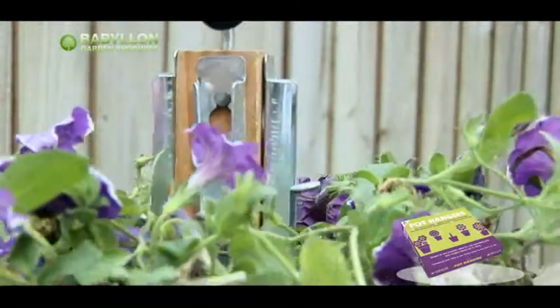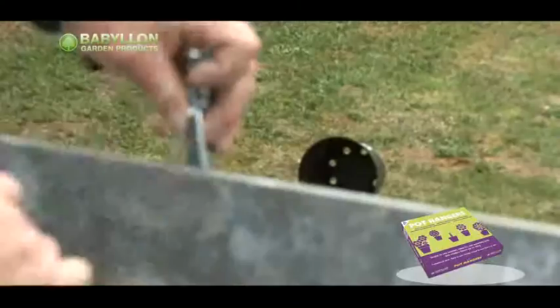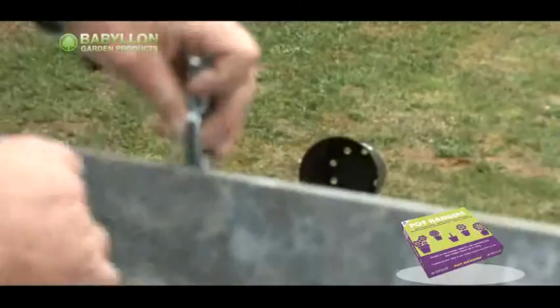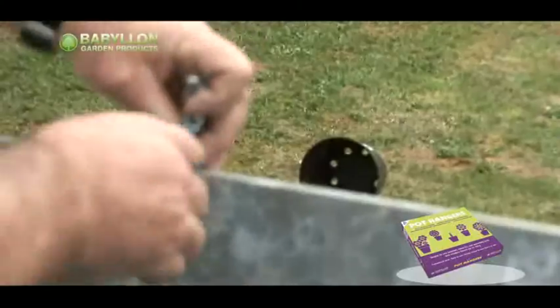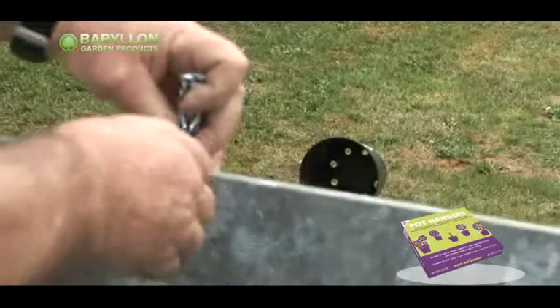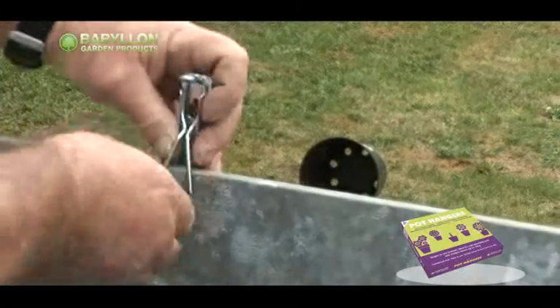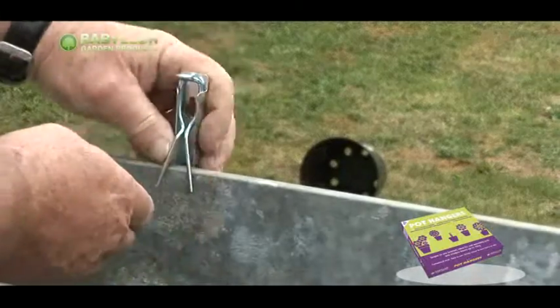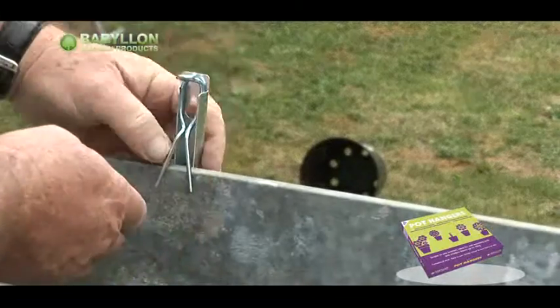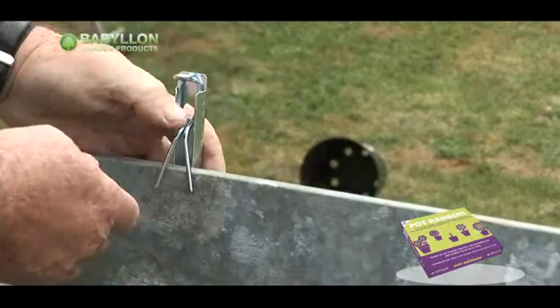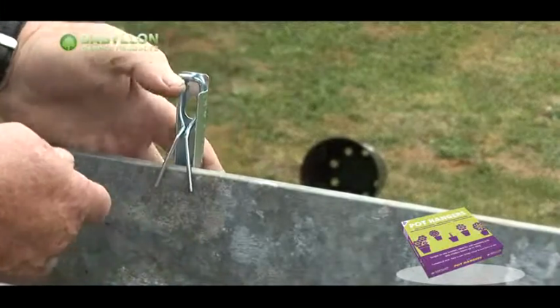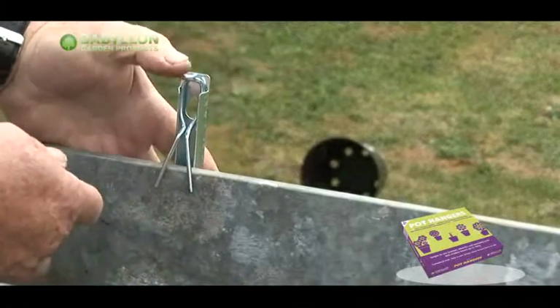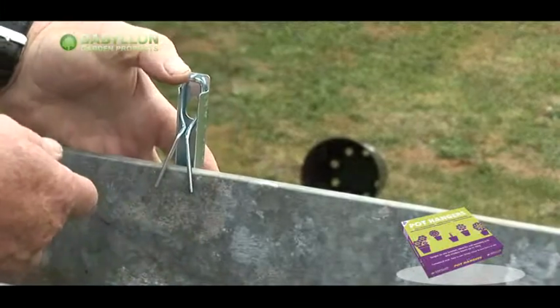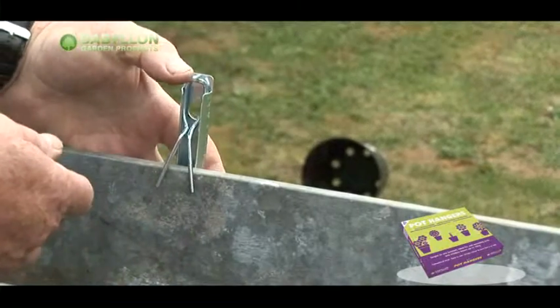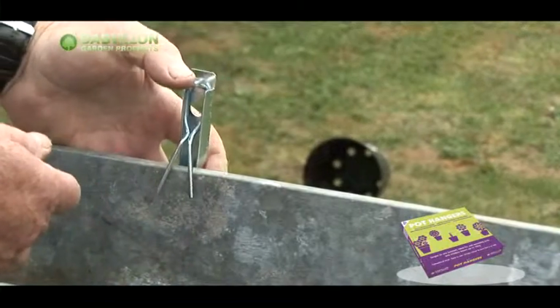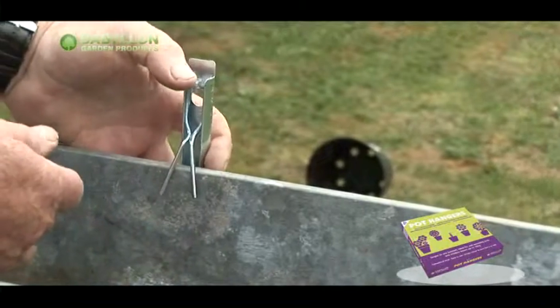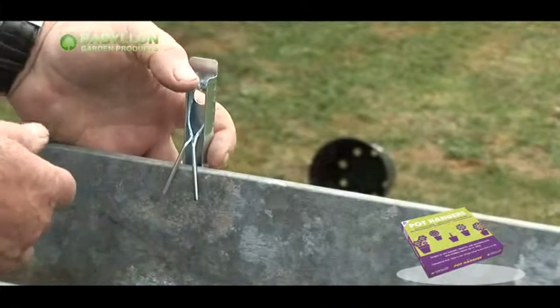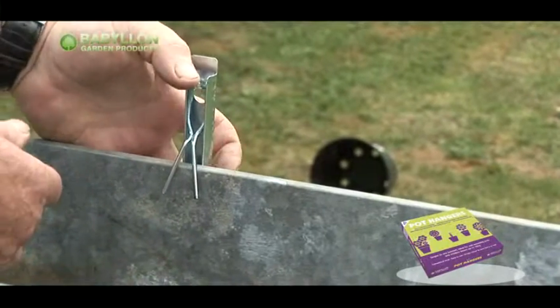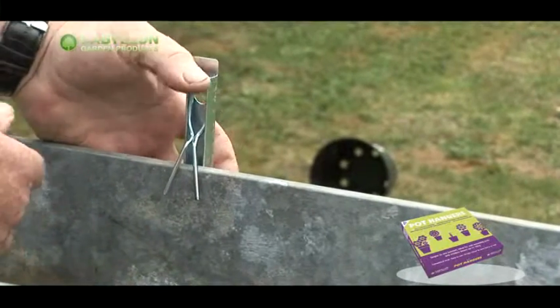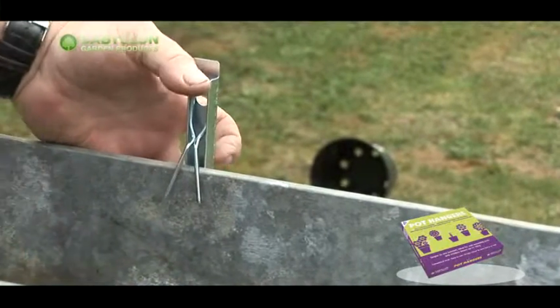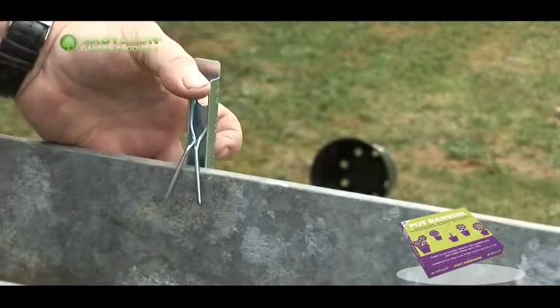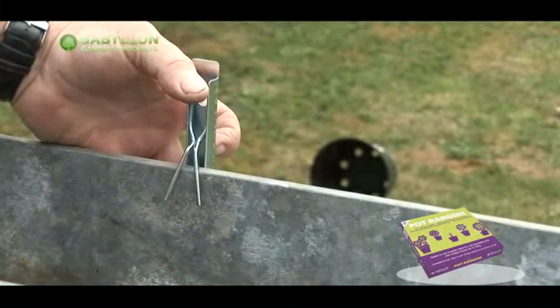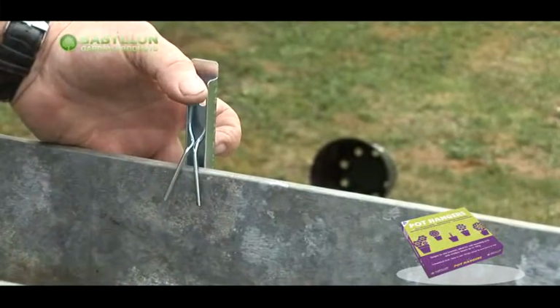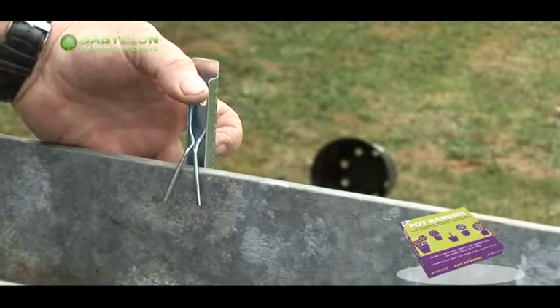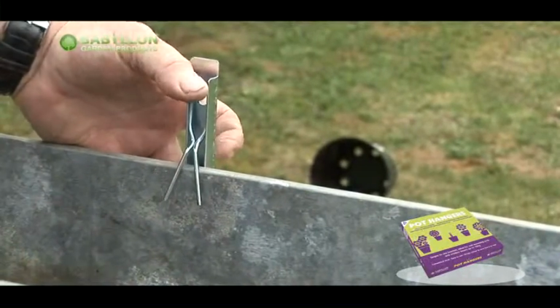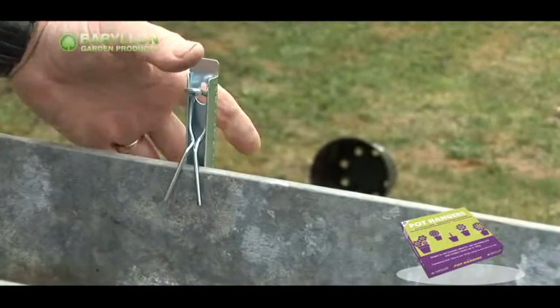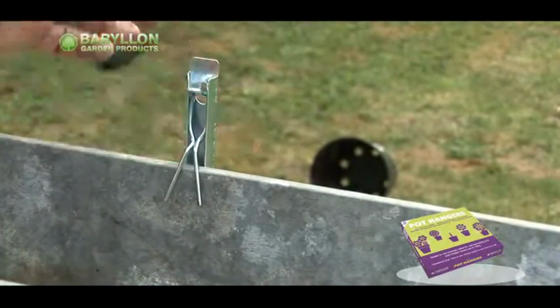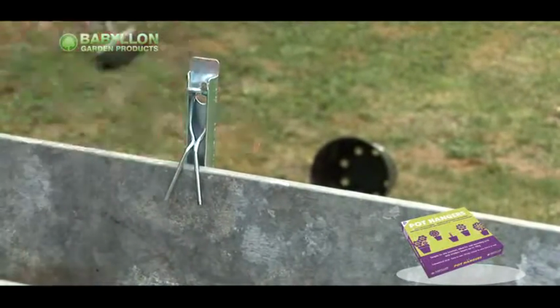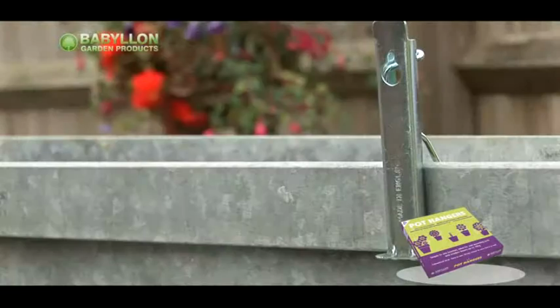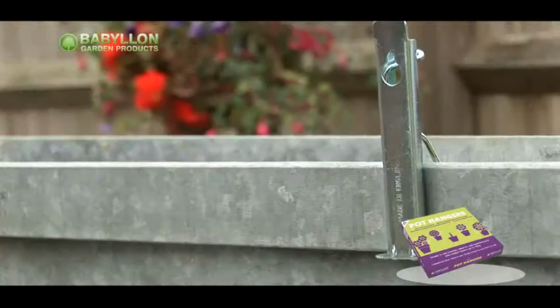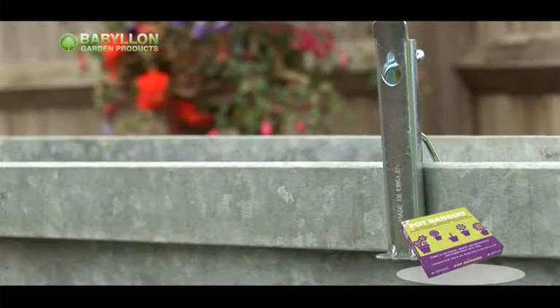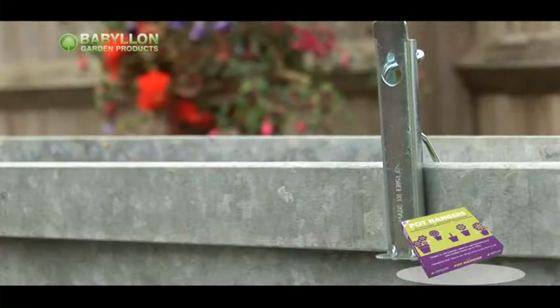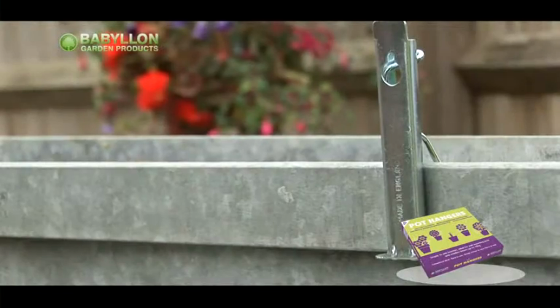The Secure Pot Hanger is simple to use and is very effective.